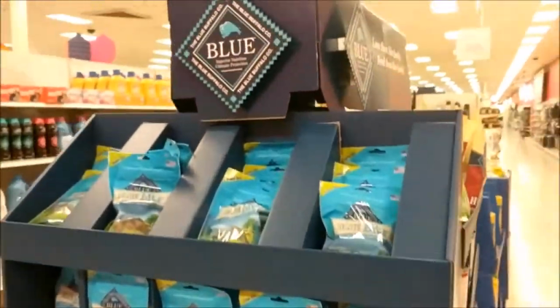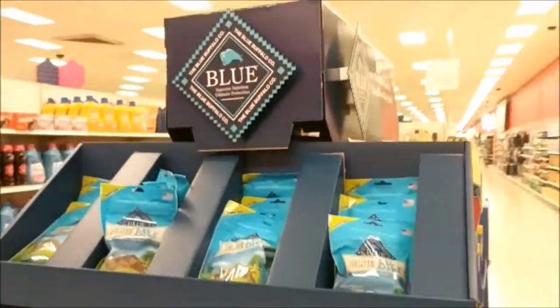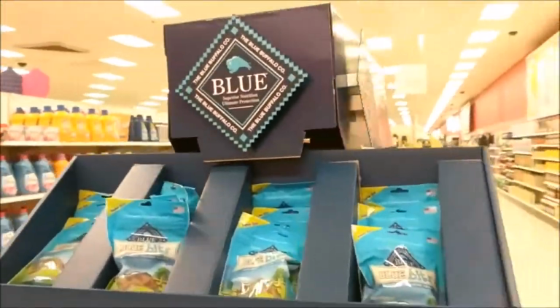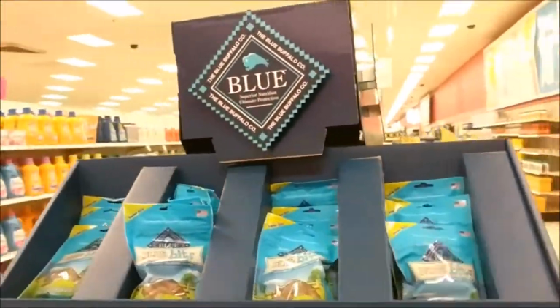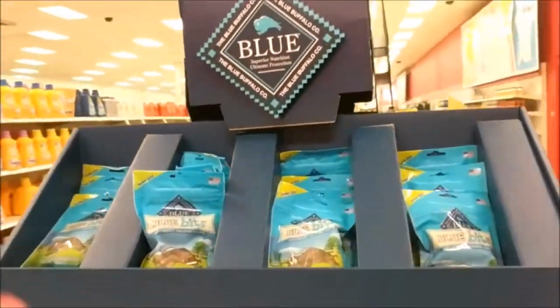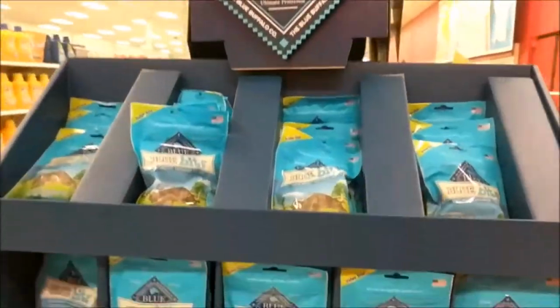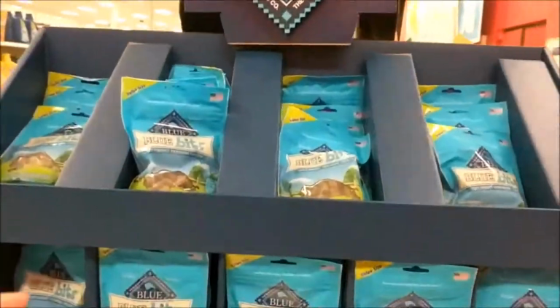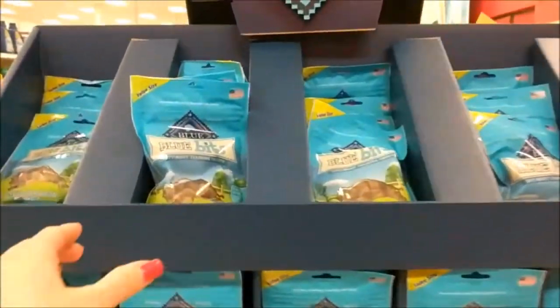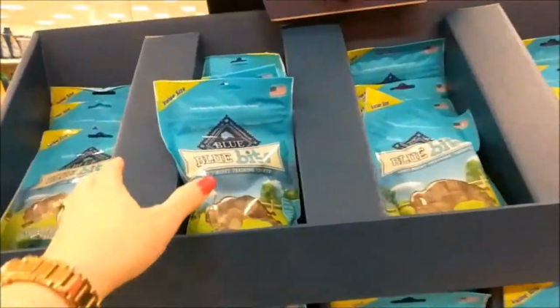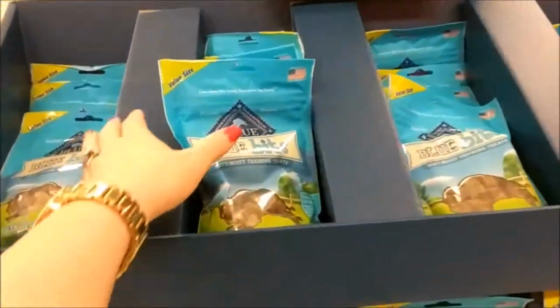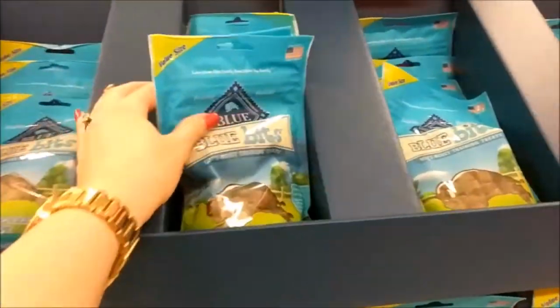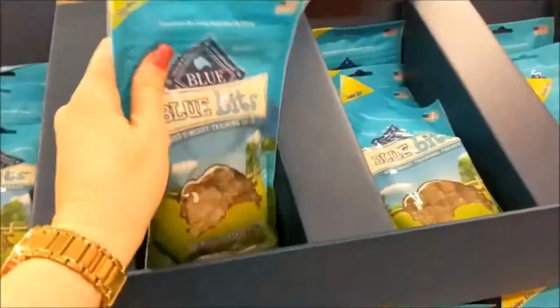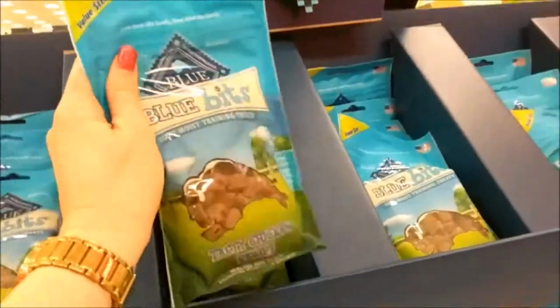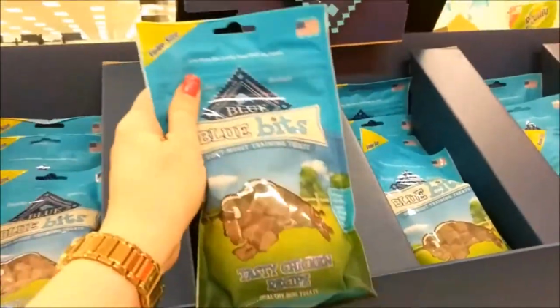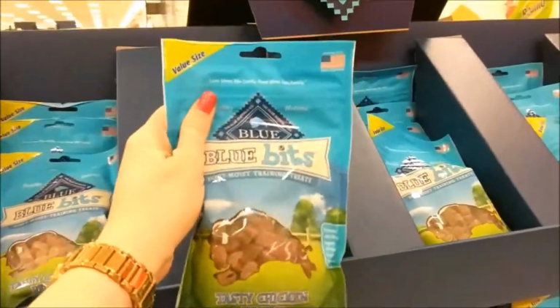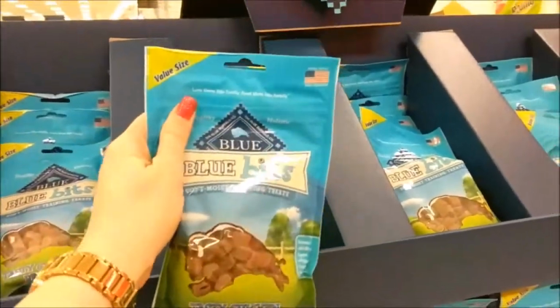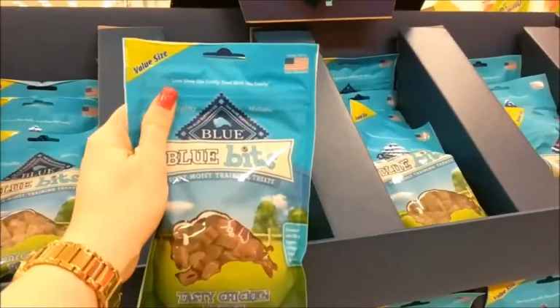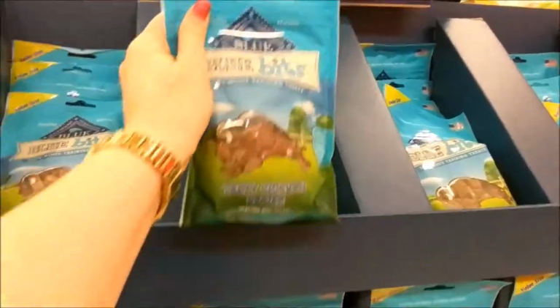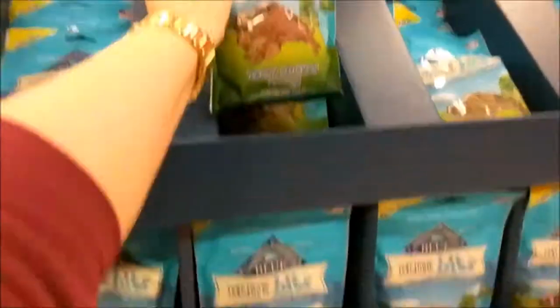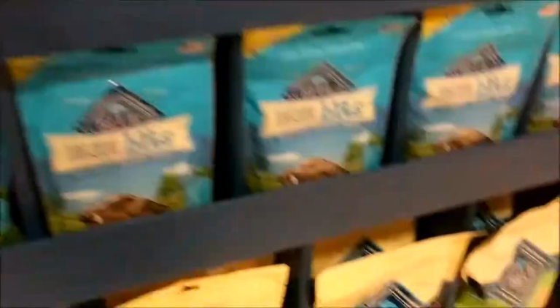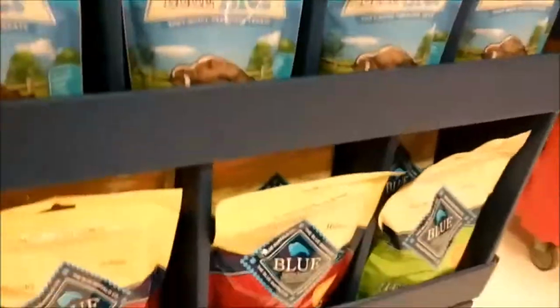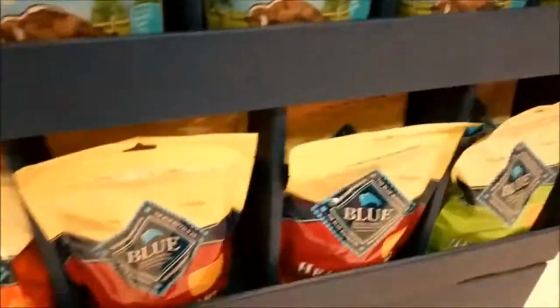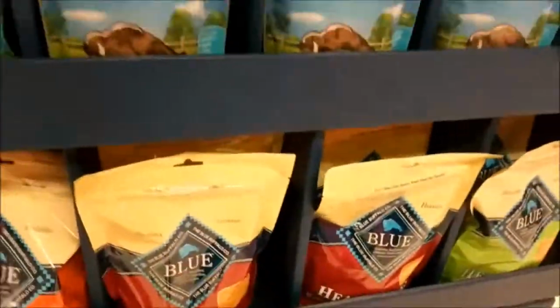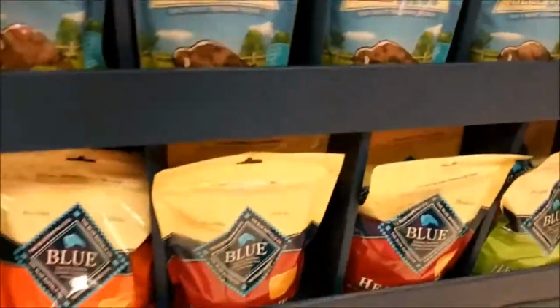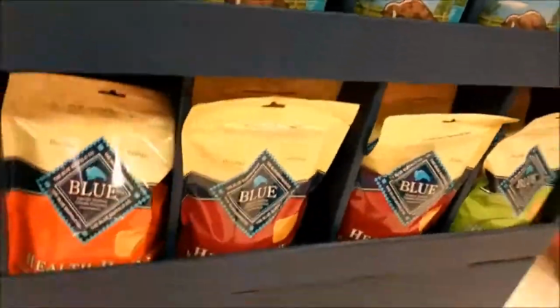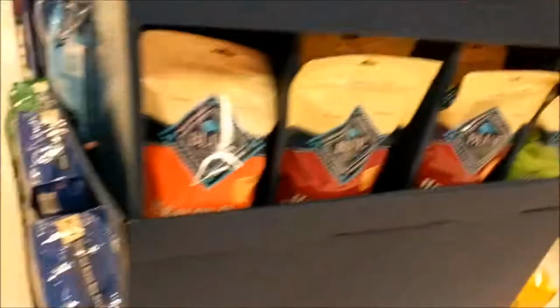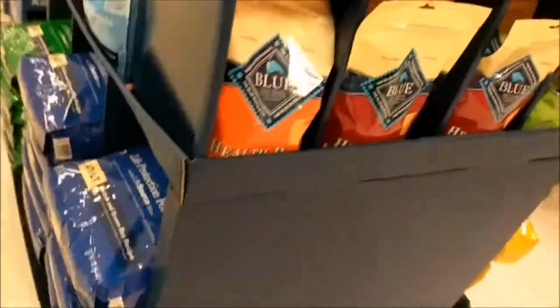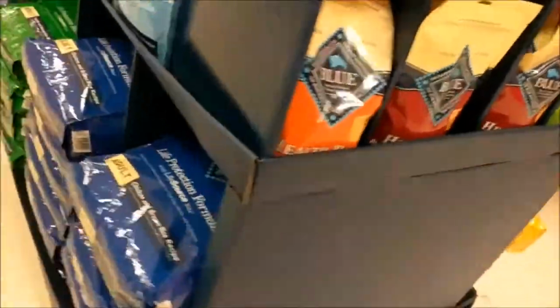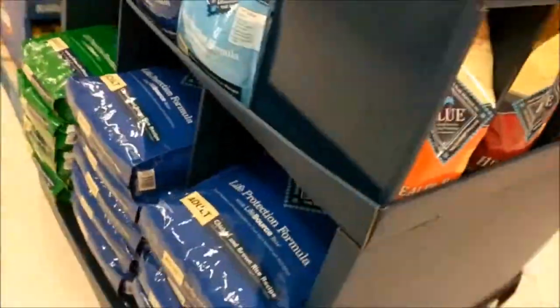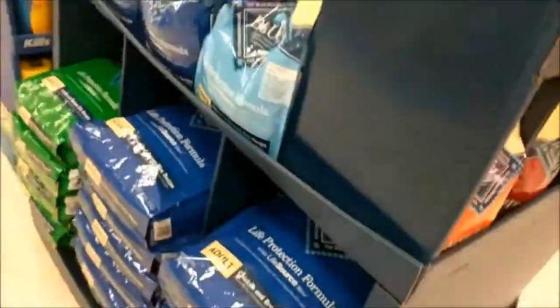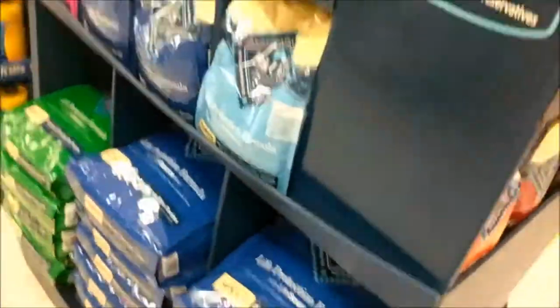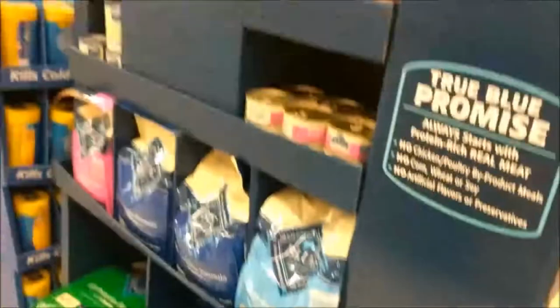Oh my goodness, this is so great. Look, they have Blue Buffalo. That is awesome.